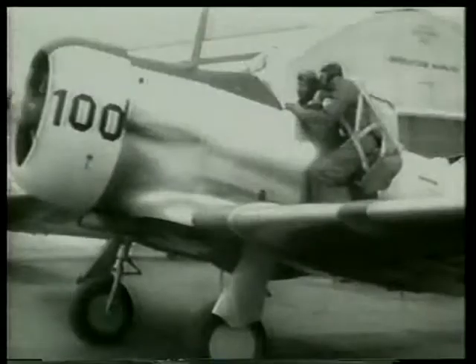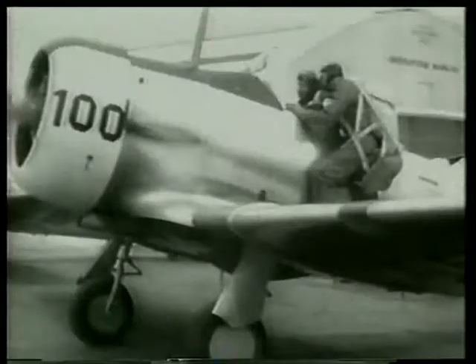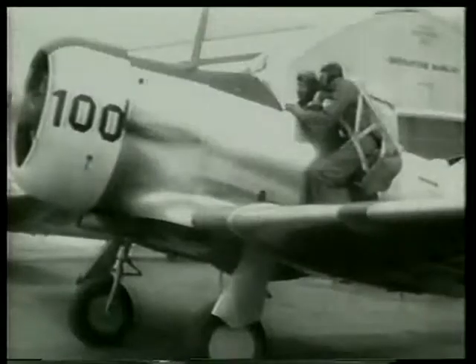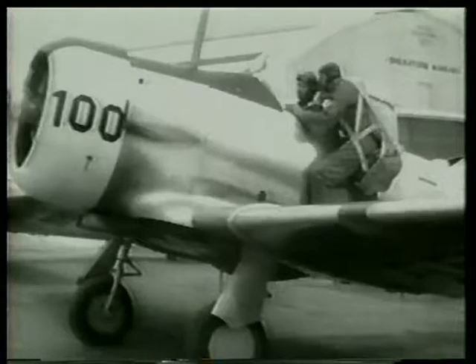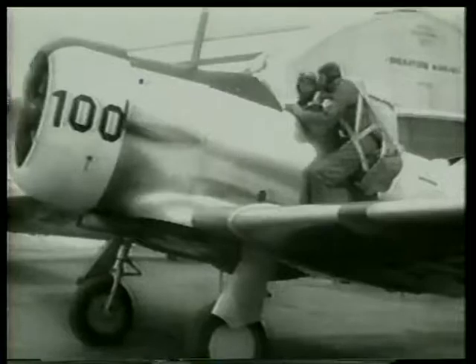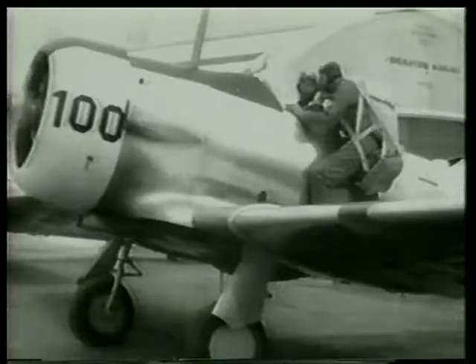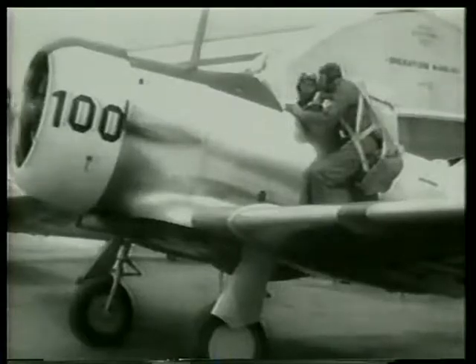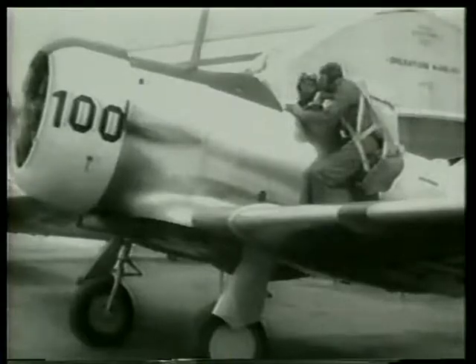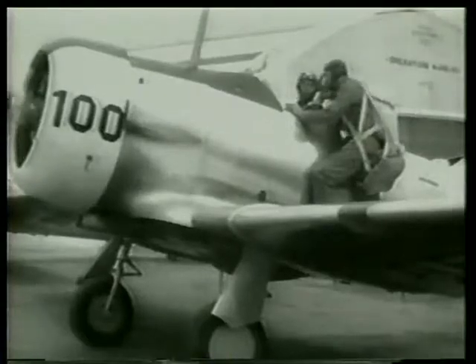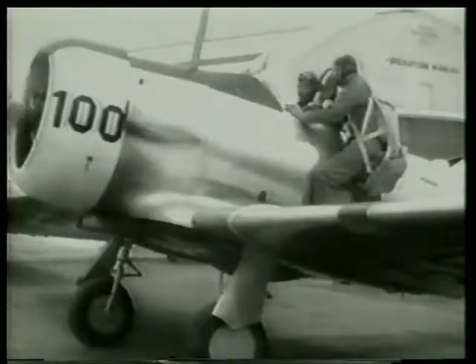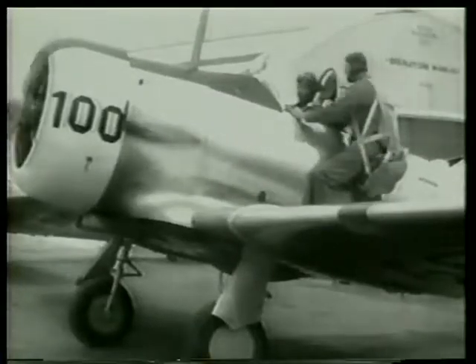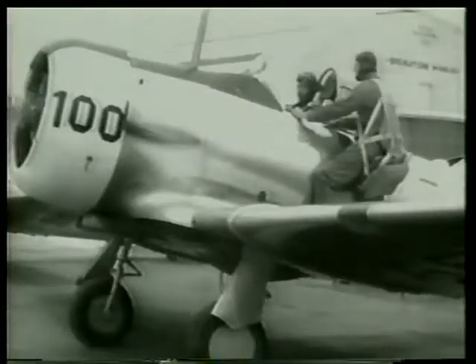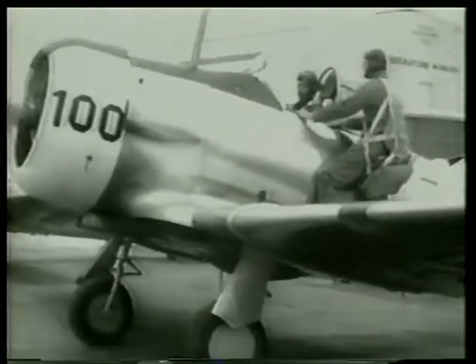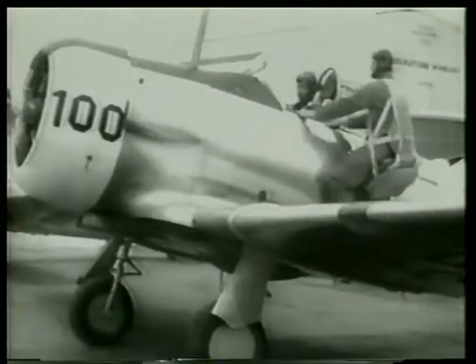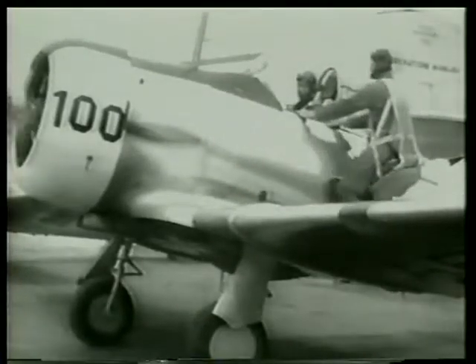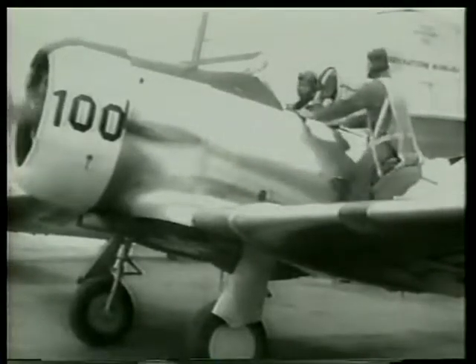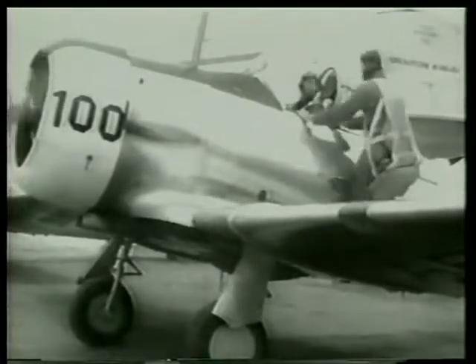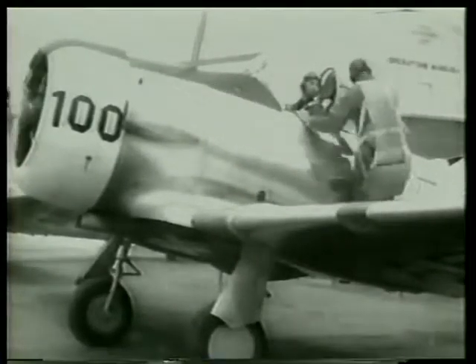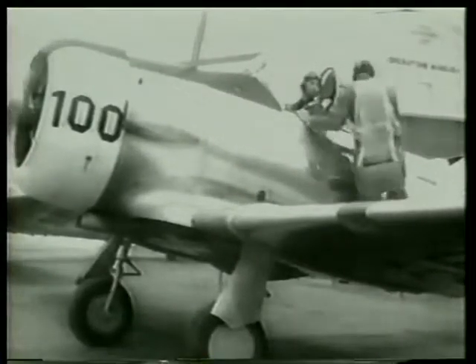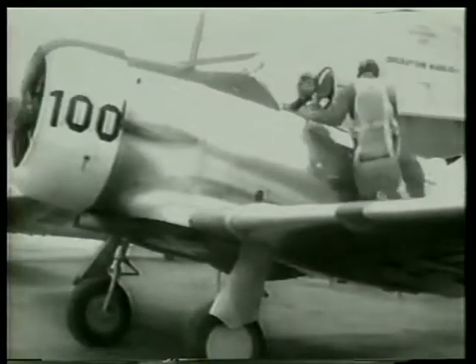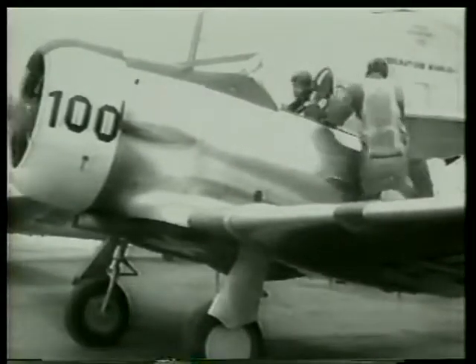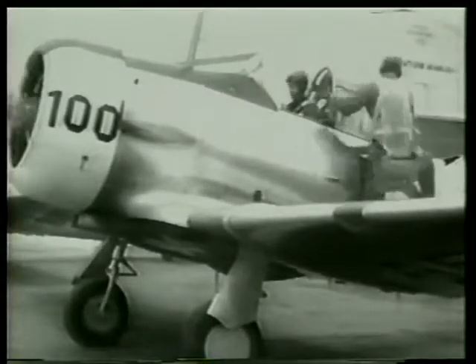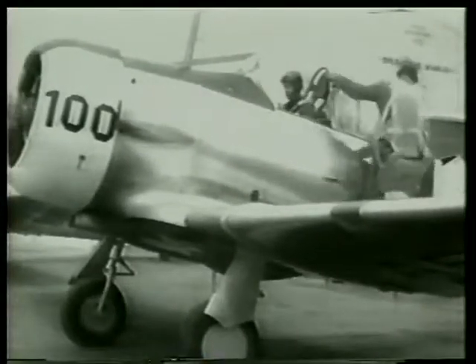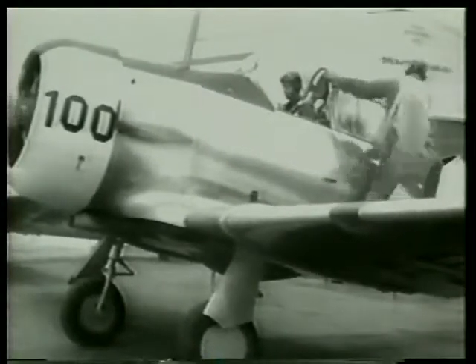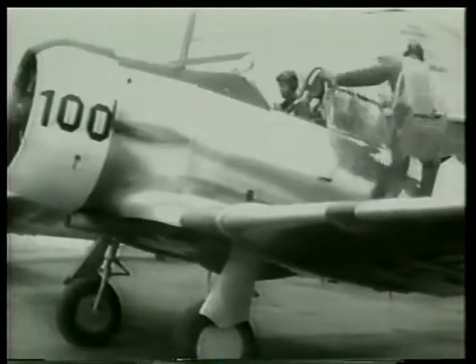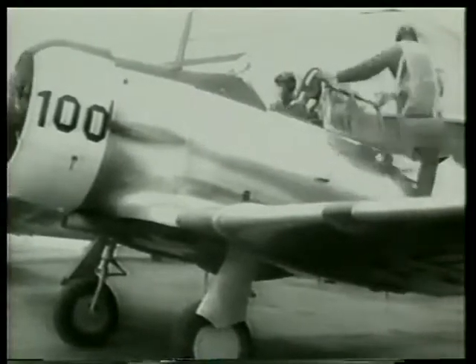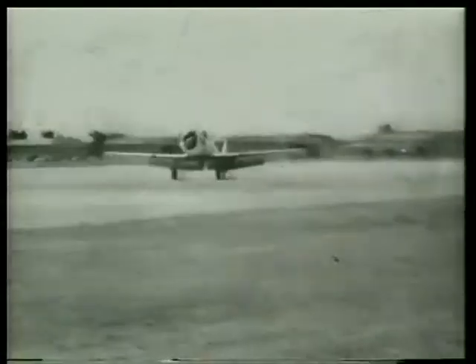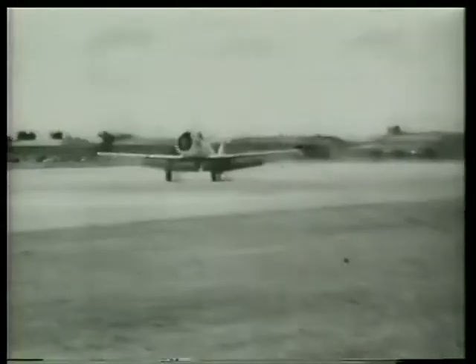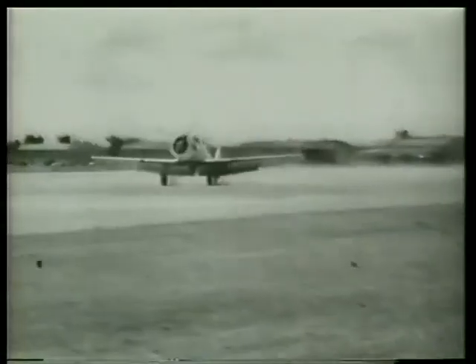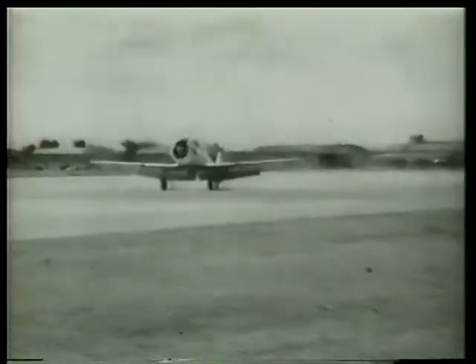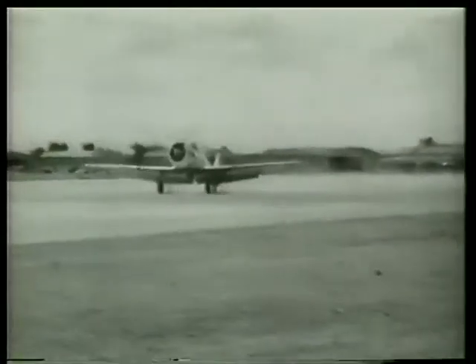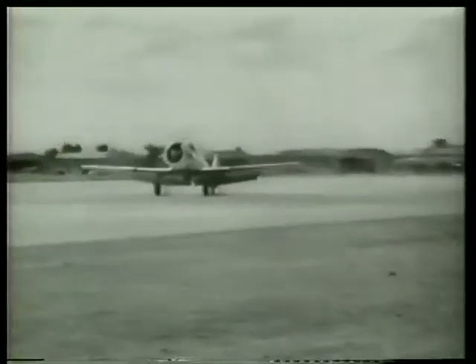Lieutenant Blanchard, their instructor, gives each a quick checkride to test them on the working of these new controls.